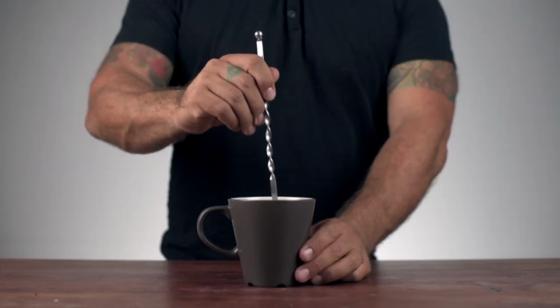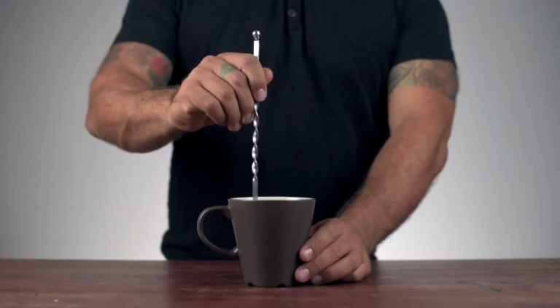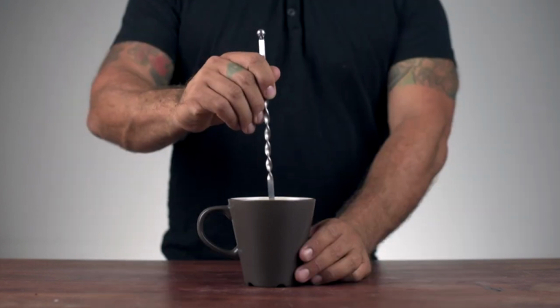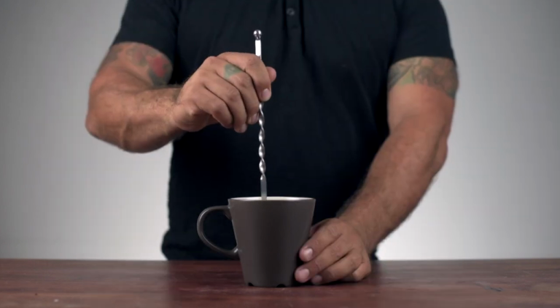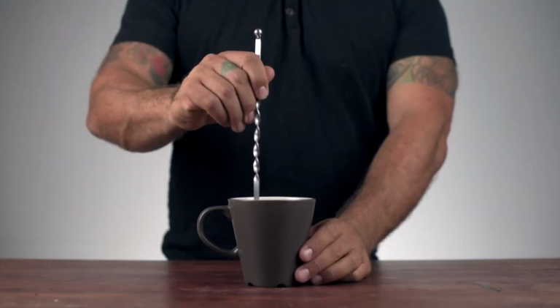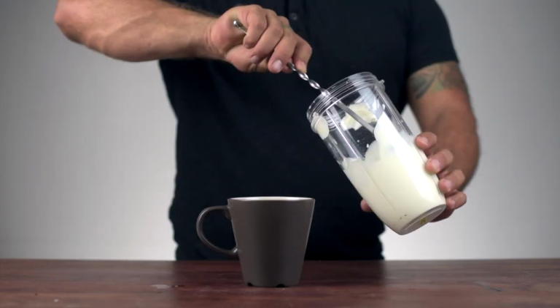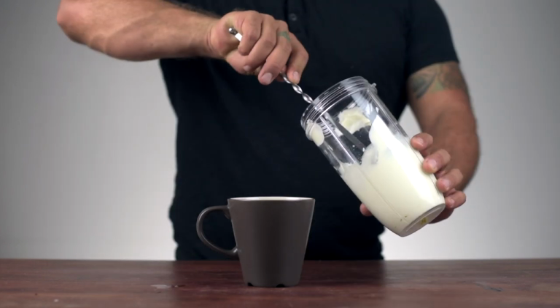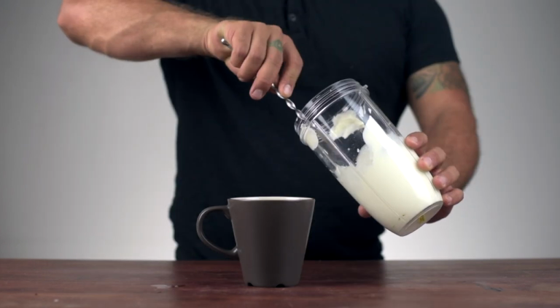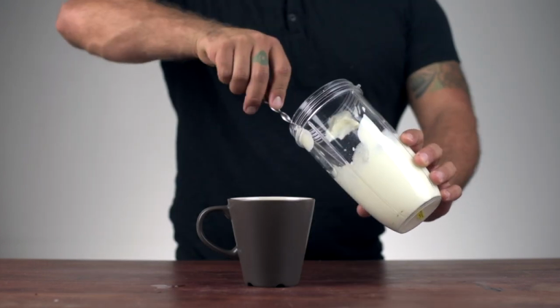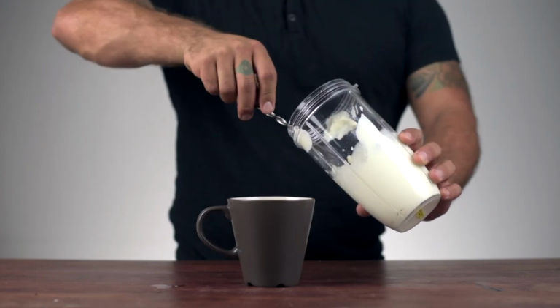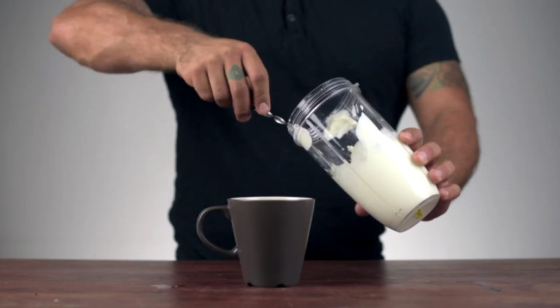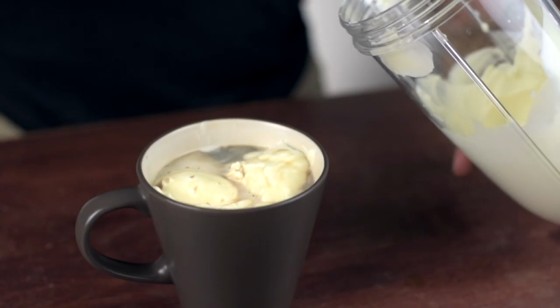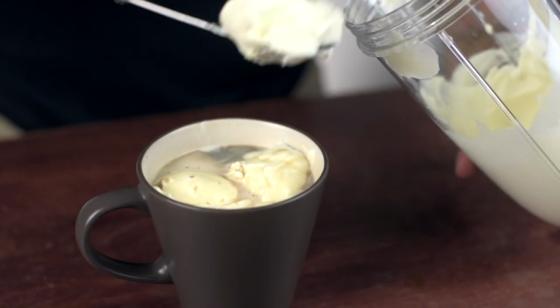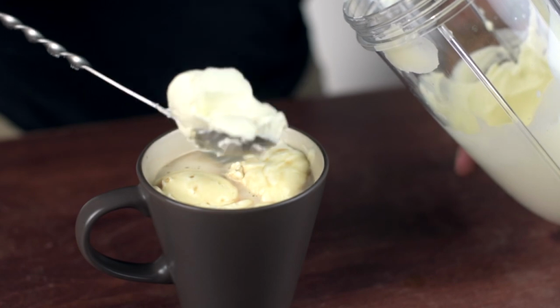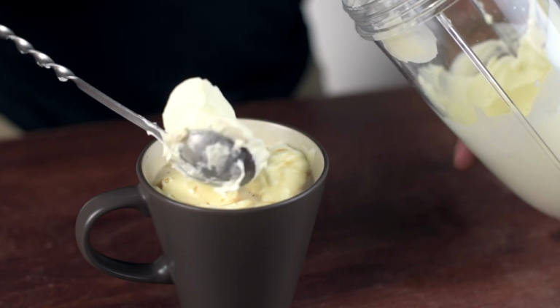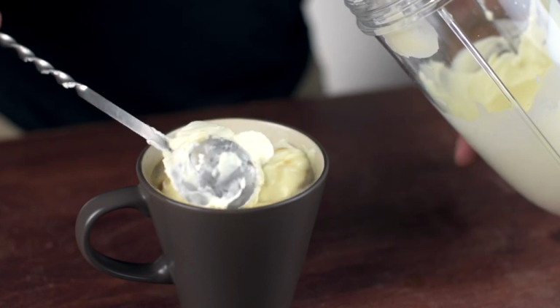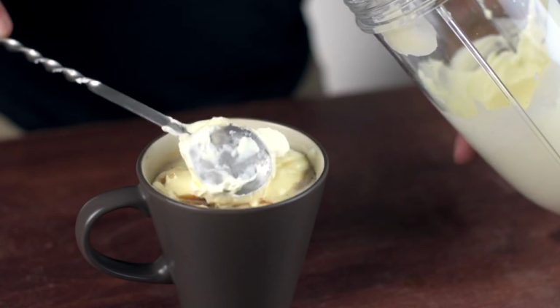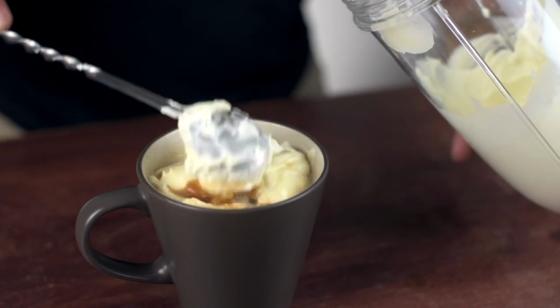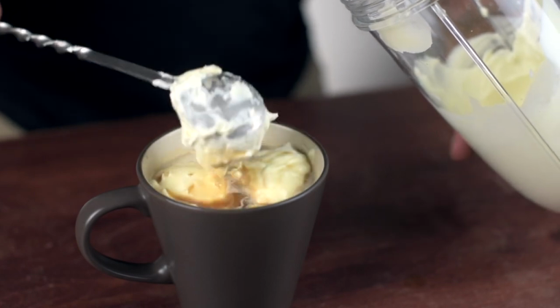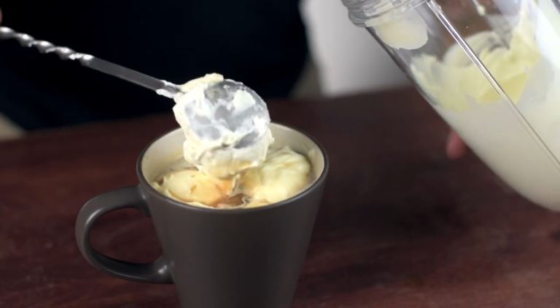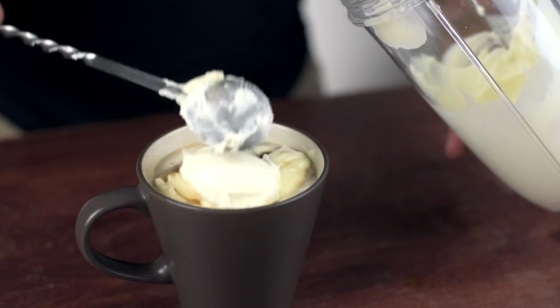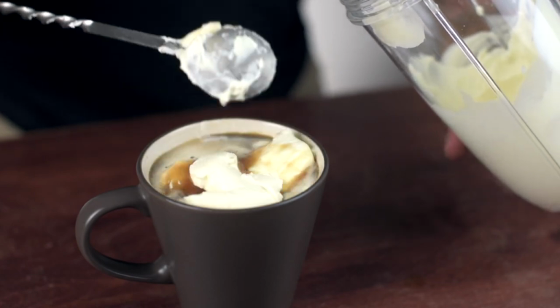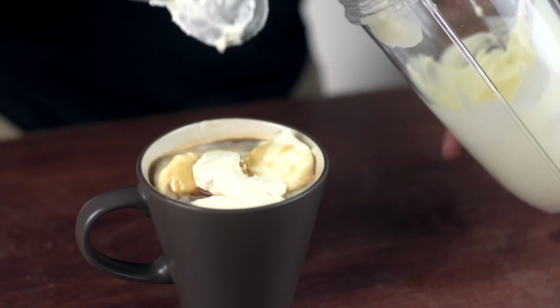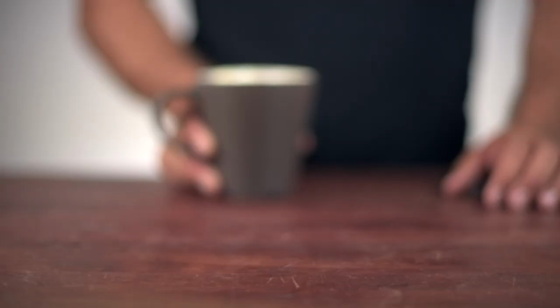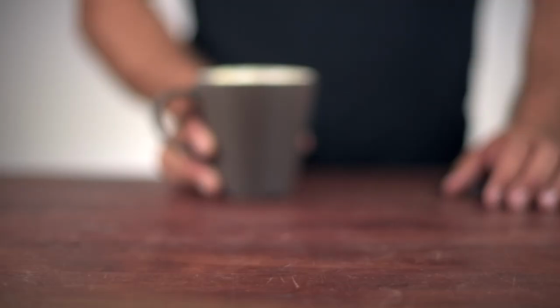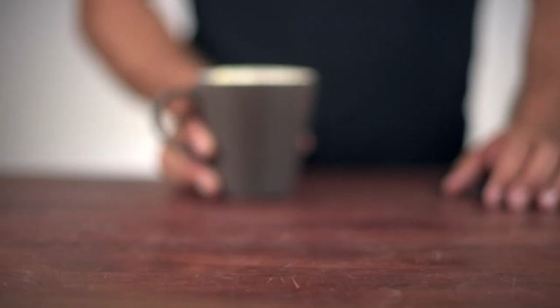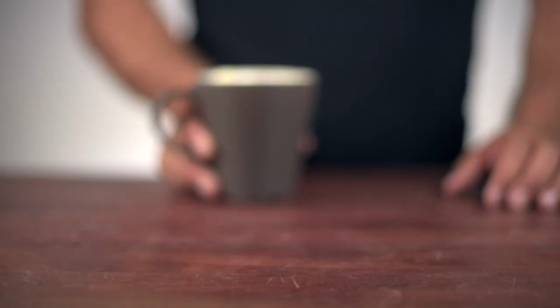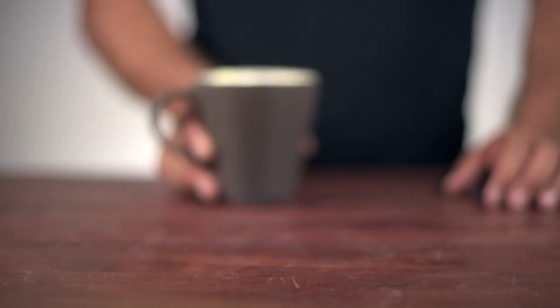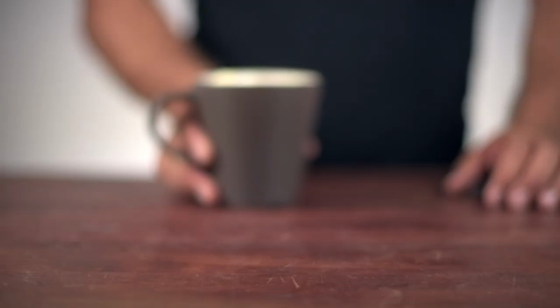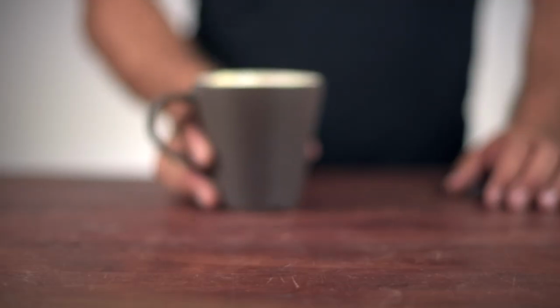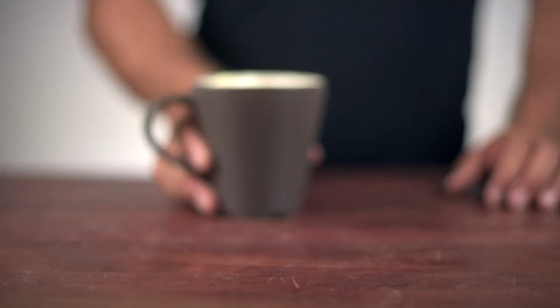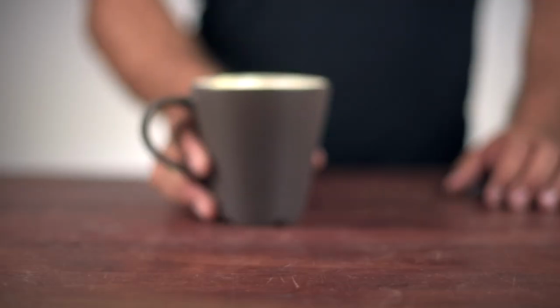Give it a quick stir, scoop out the heavy cream, and float or plop it right onto the coffee. Then drink the coffee through the cream.